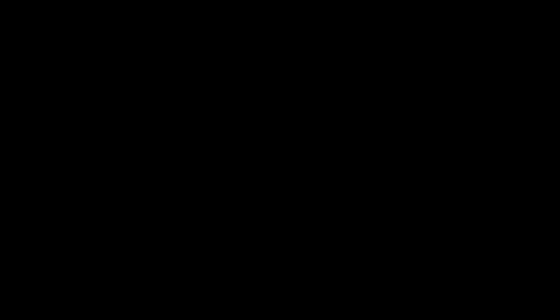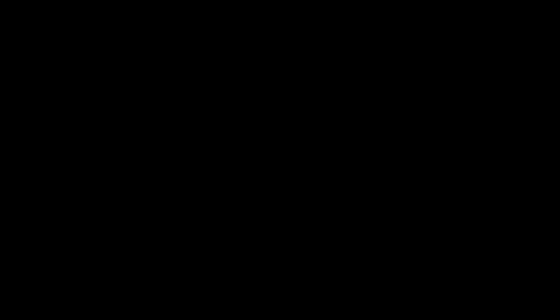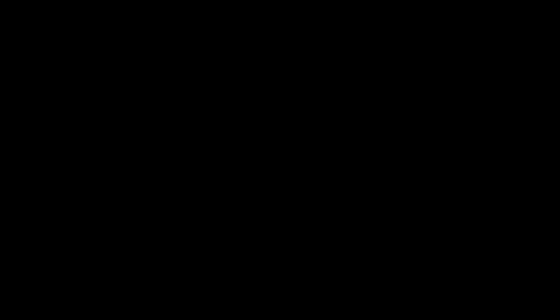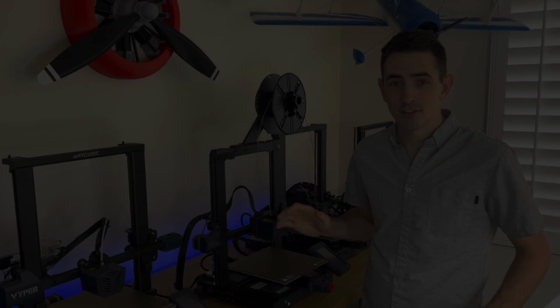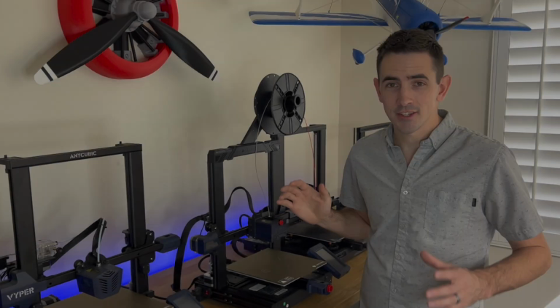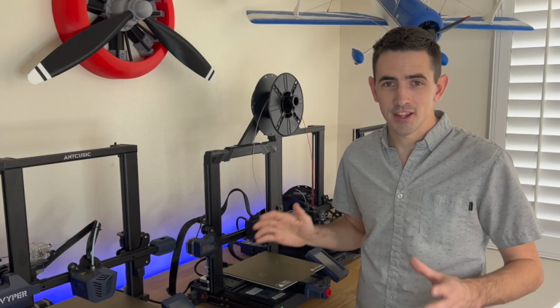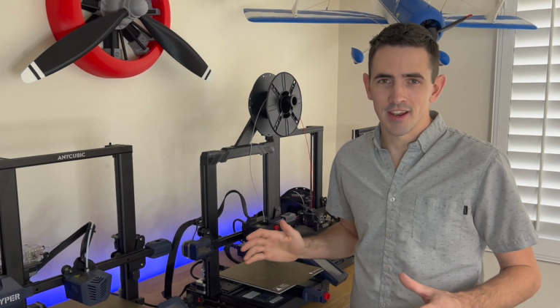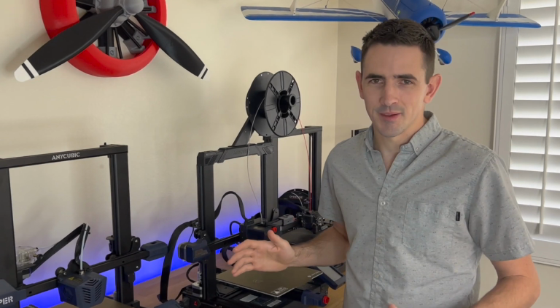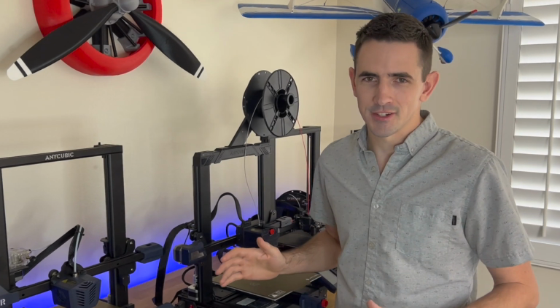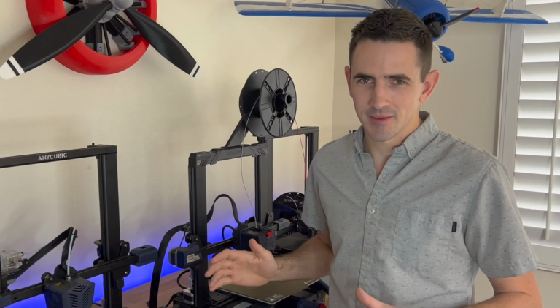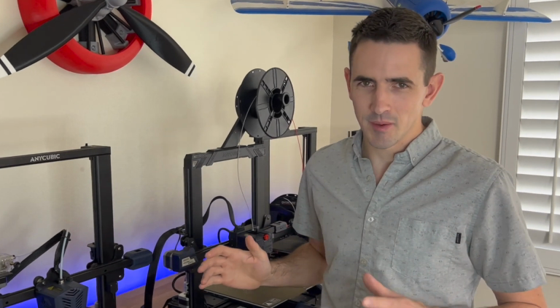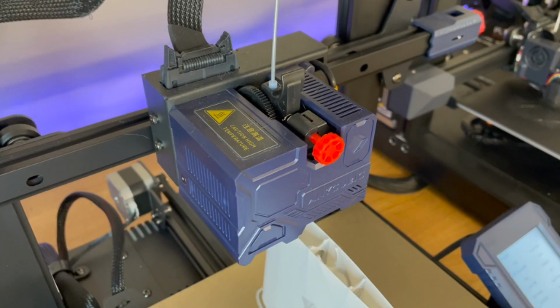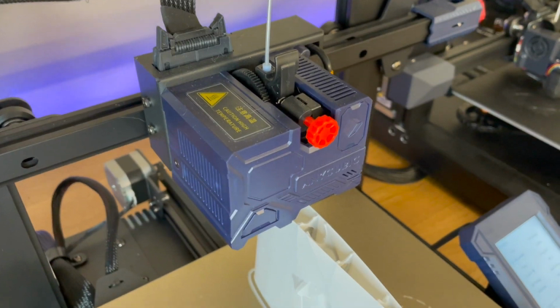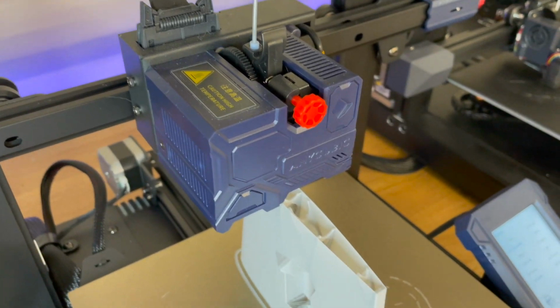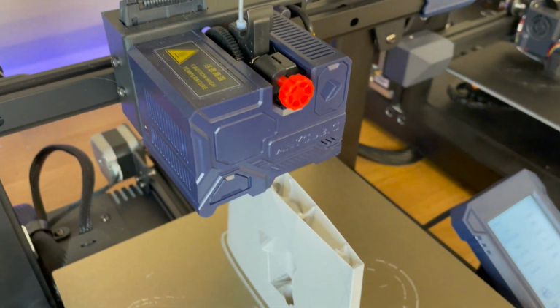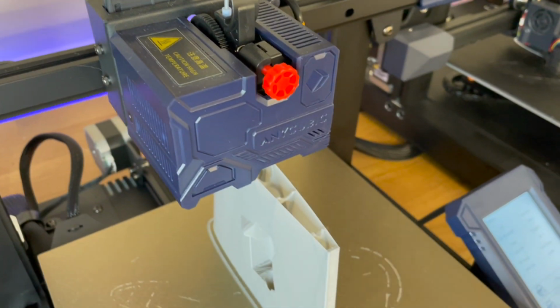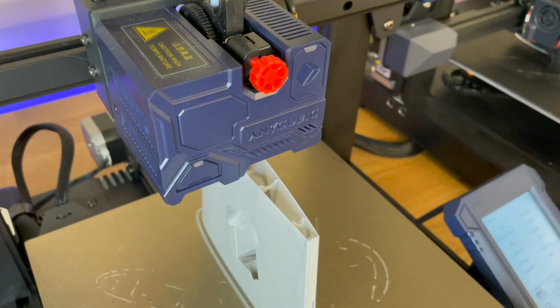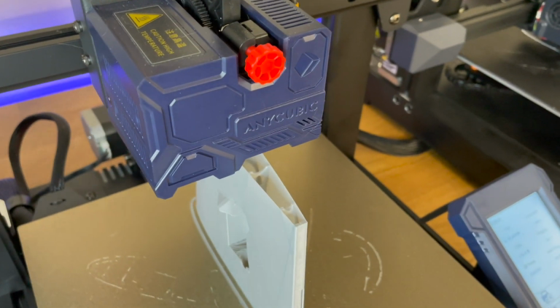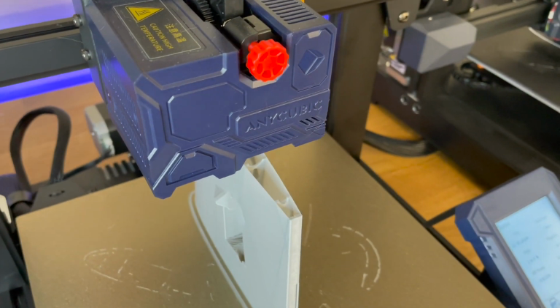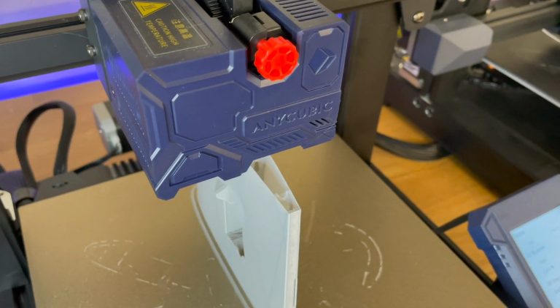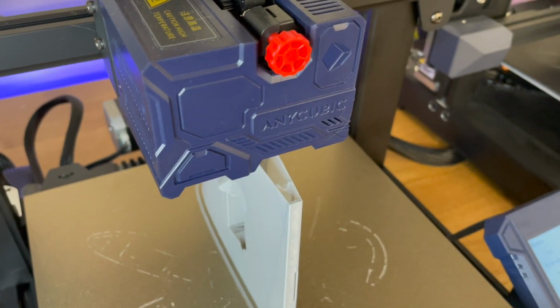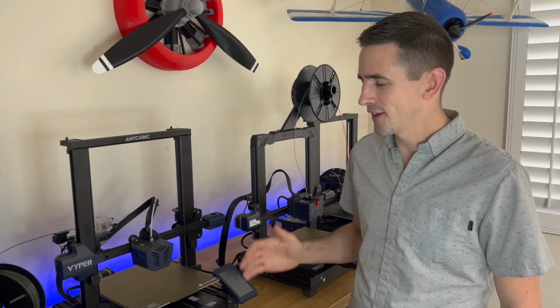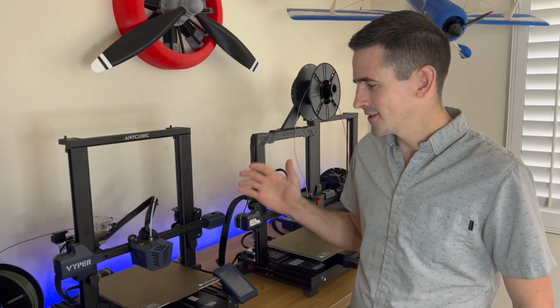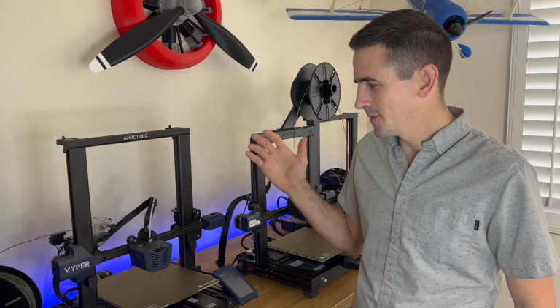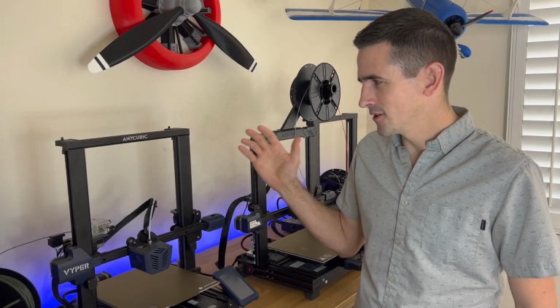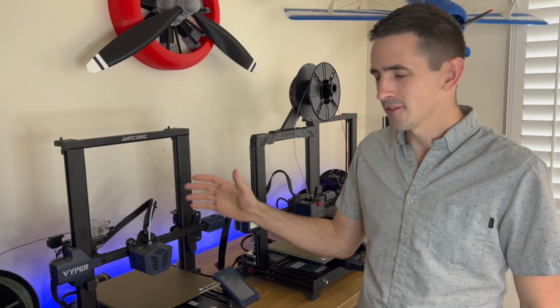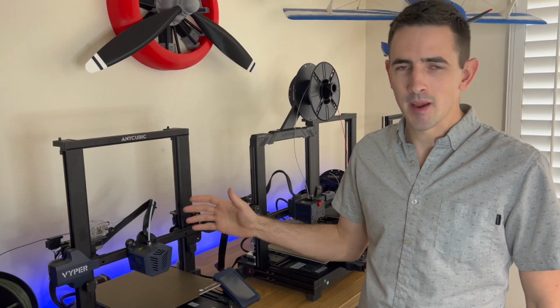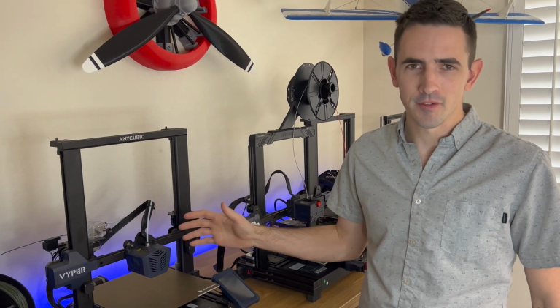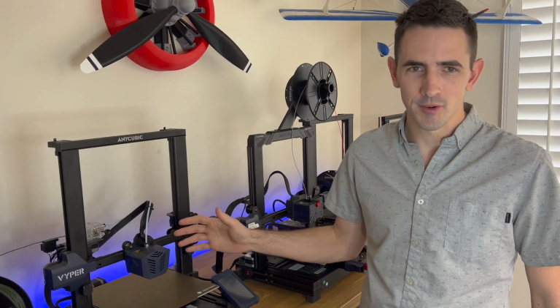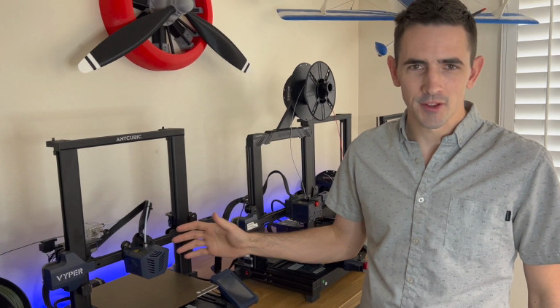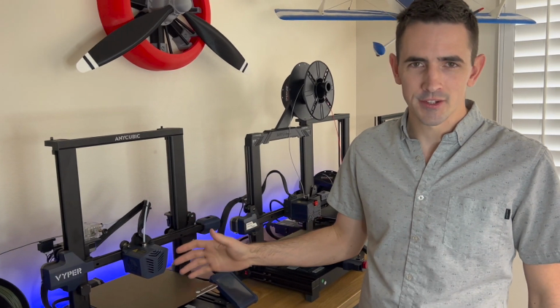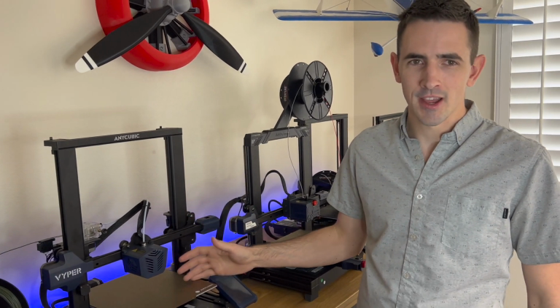As of yesterday, Anycubic just came out with a brand new printer. If you guys have been watching my channel, you know I've been using the Viper for a really long time.